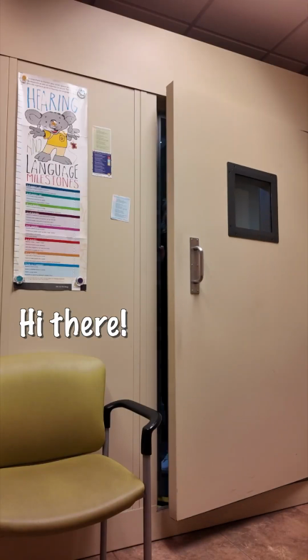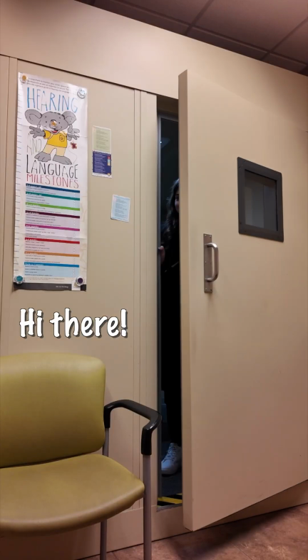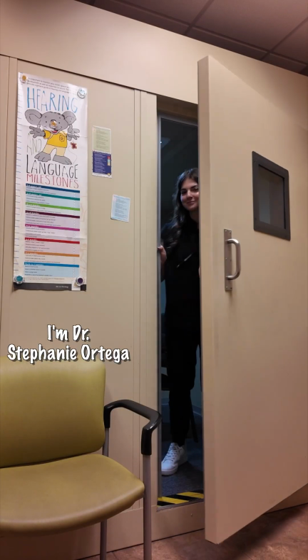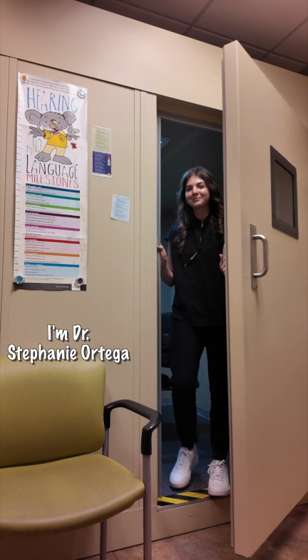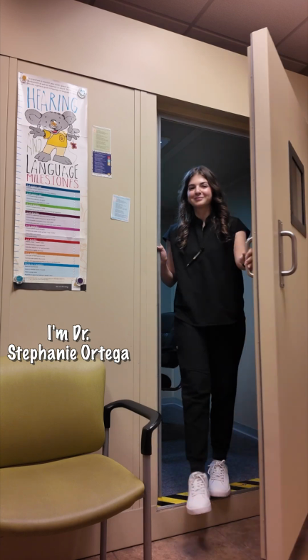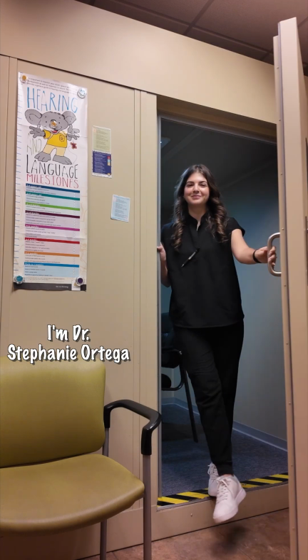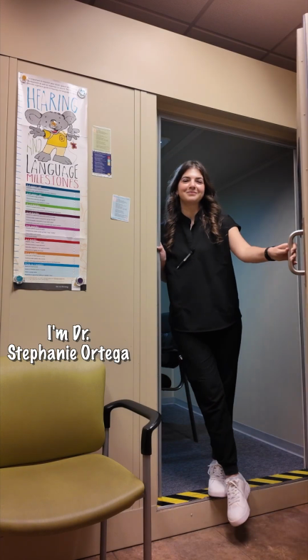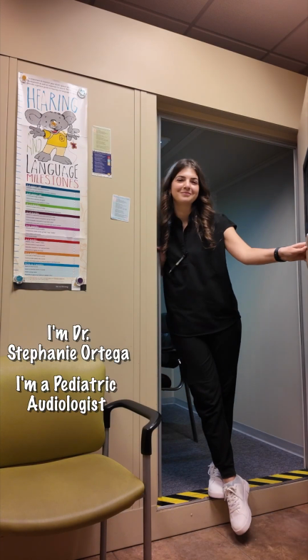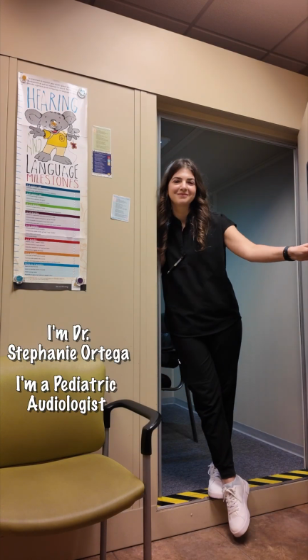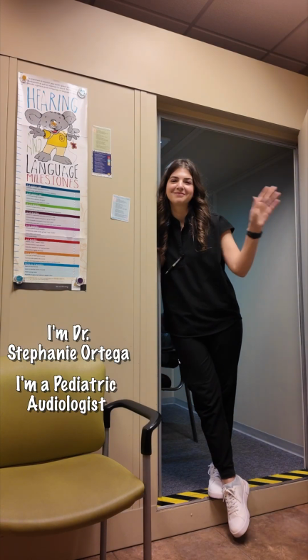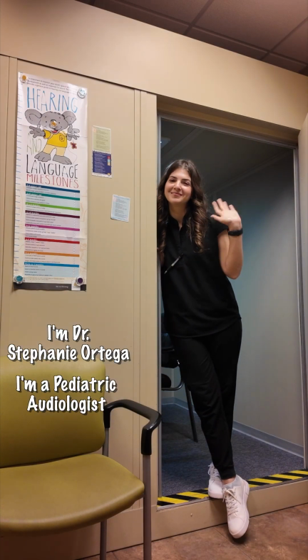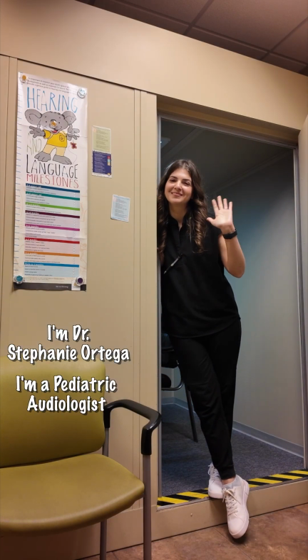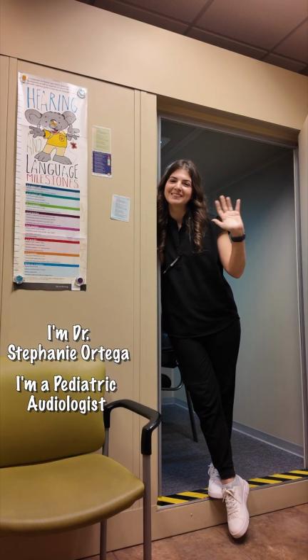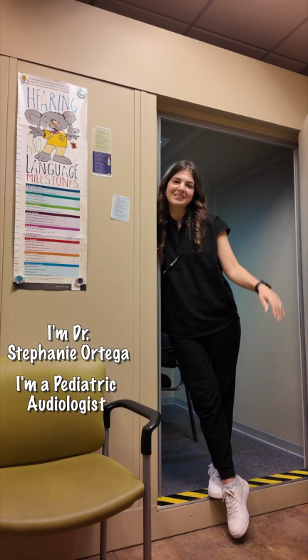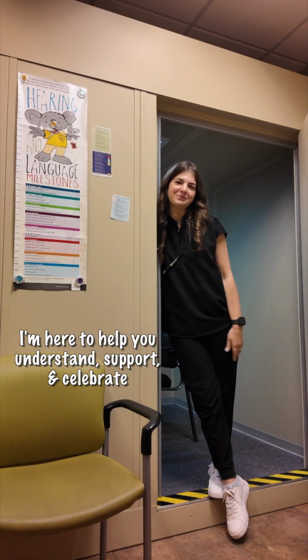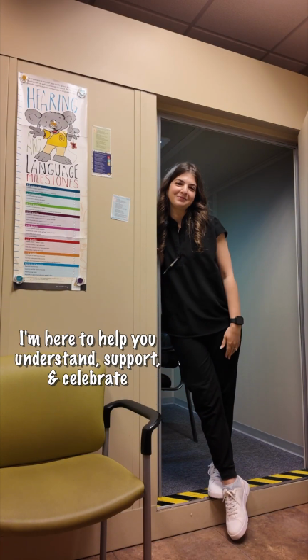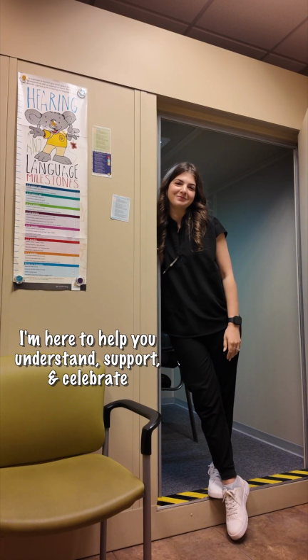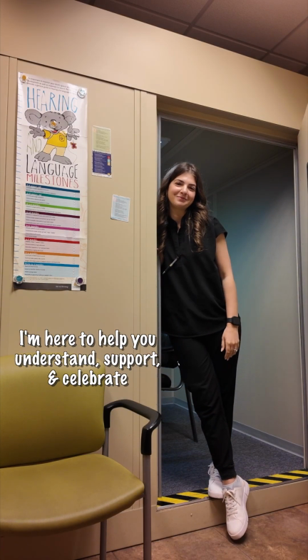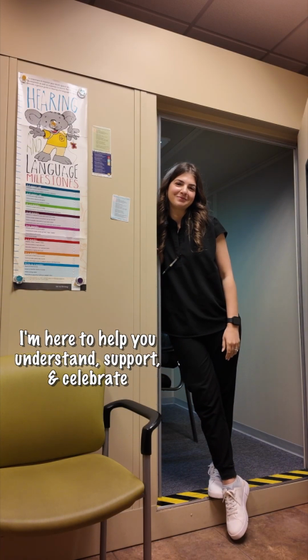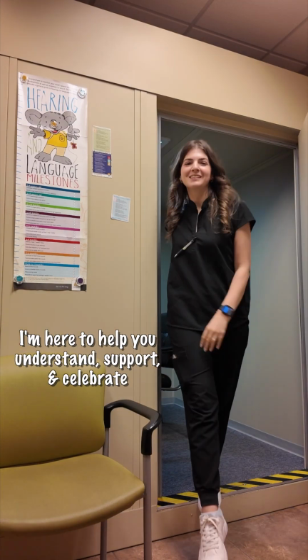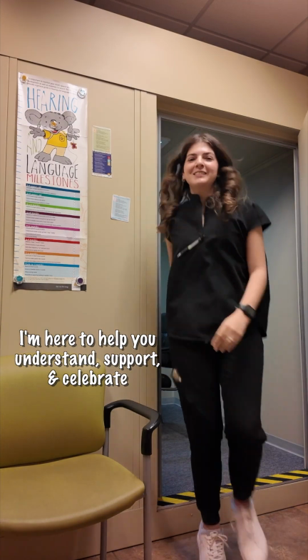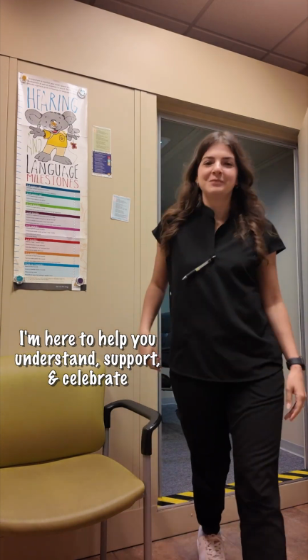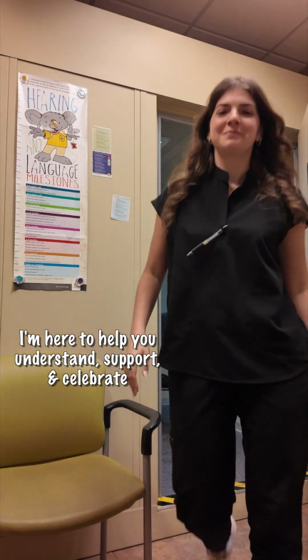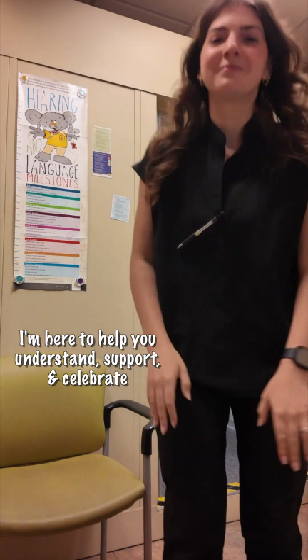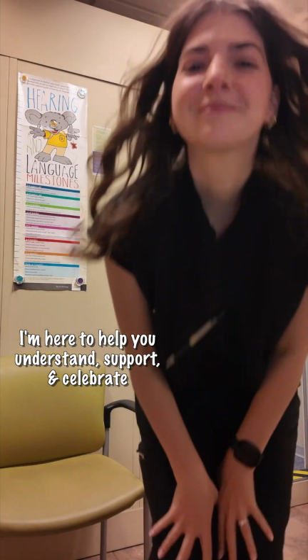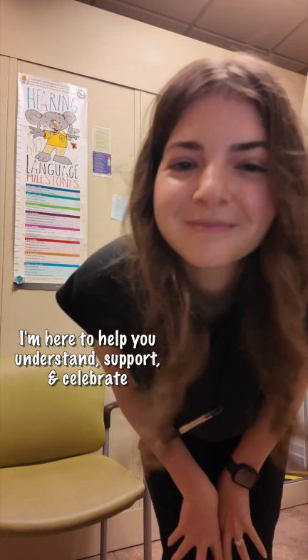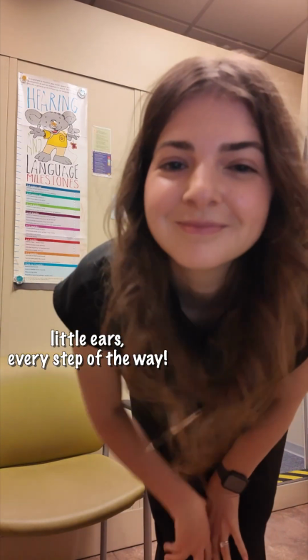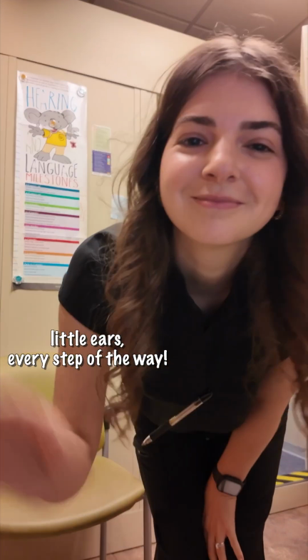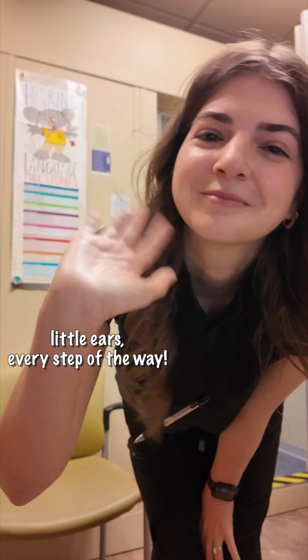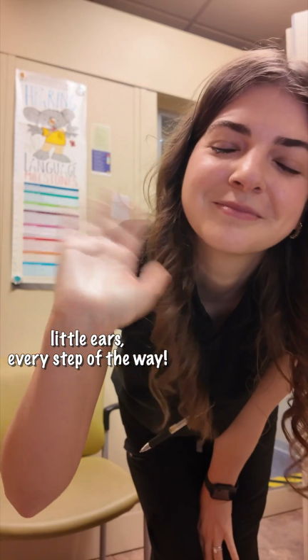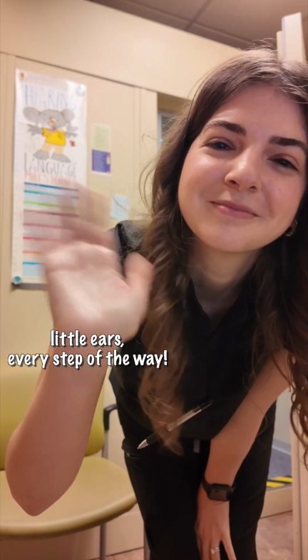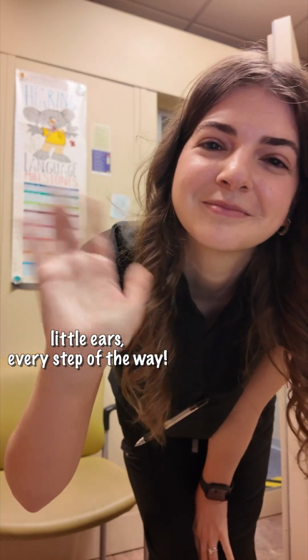Hi there, I'm Dr. Stephanie Ortega. I'm a pediatric audiologist, and I'm here to help you understand, support, and celebrate little ears every step of the way.